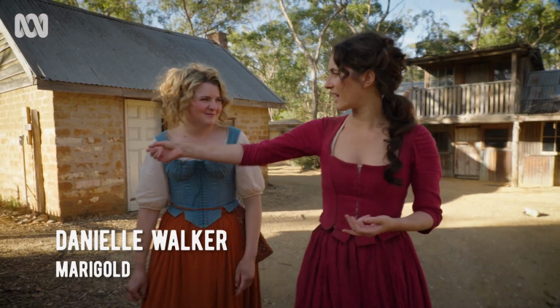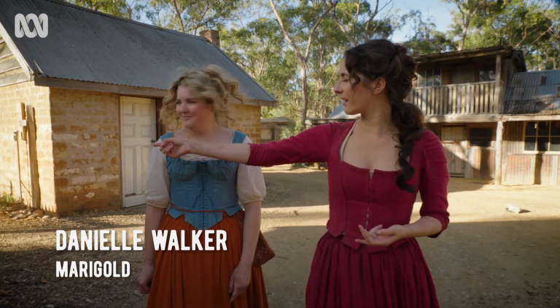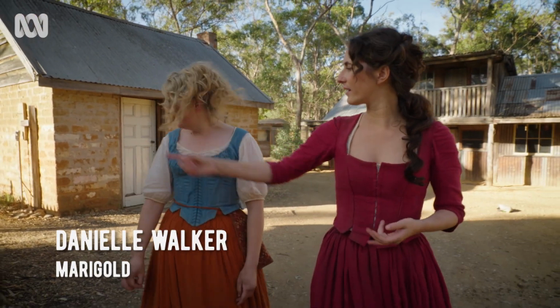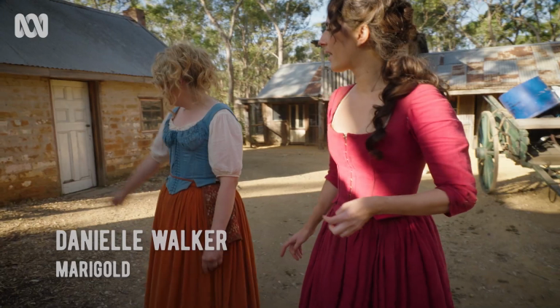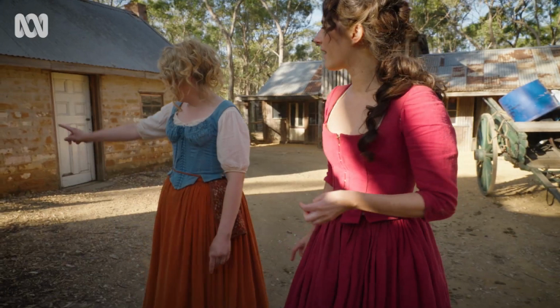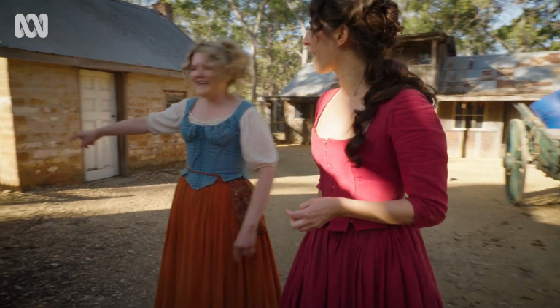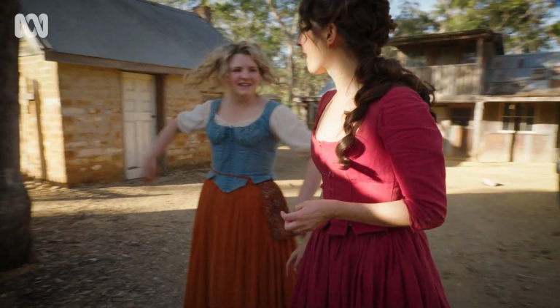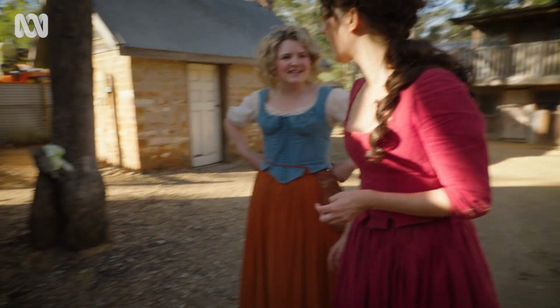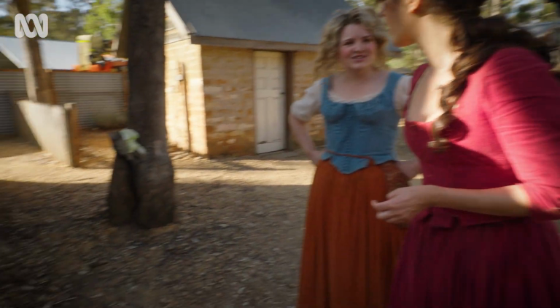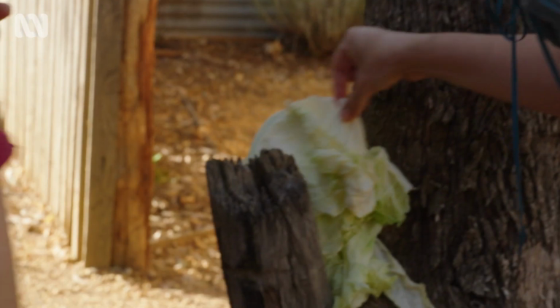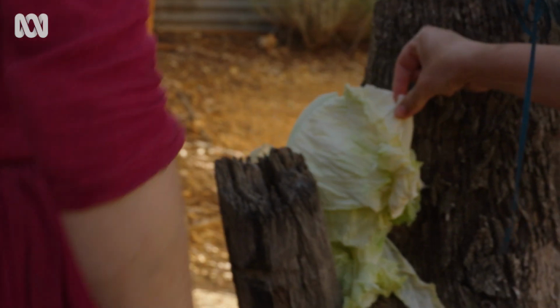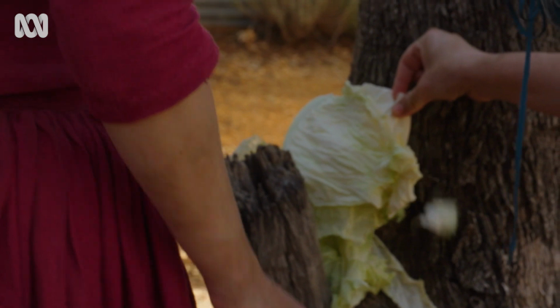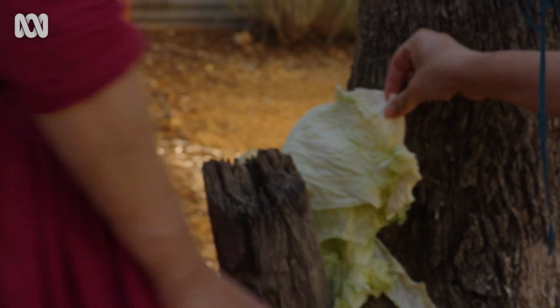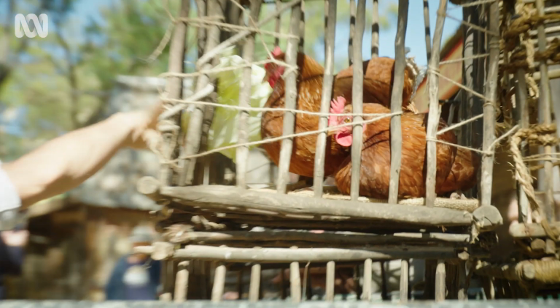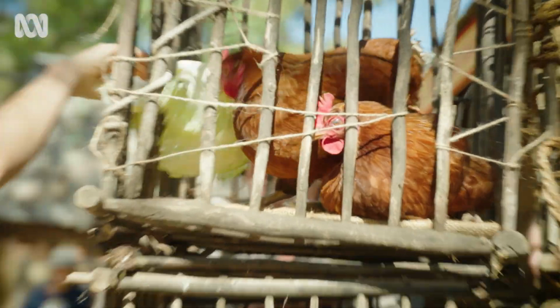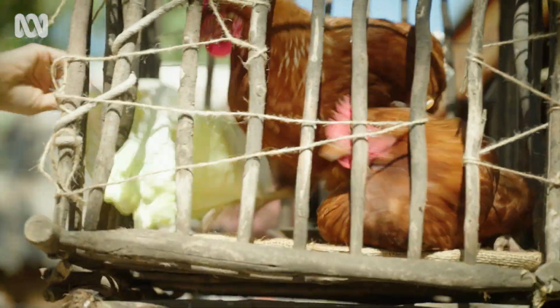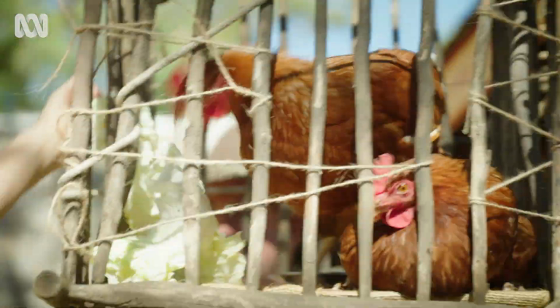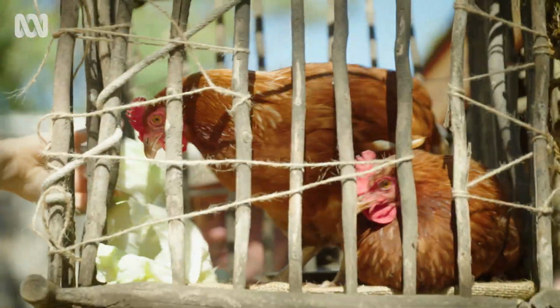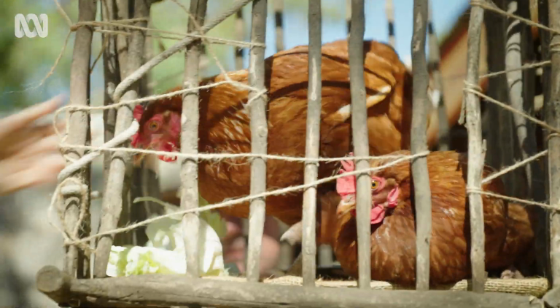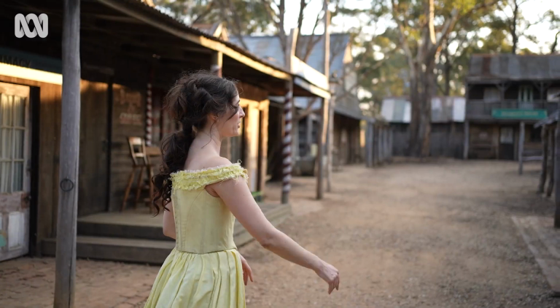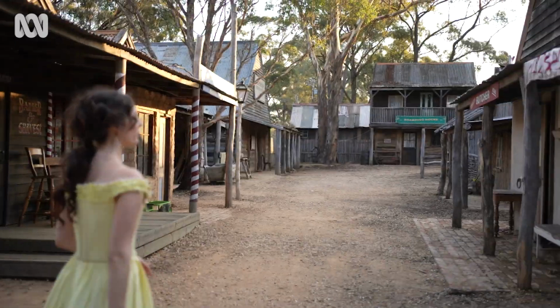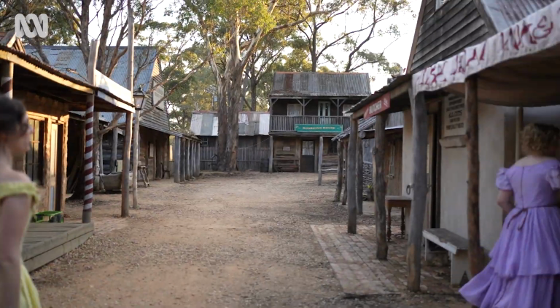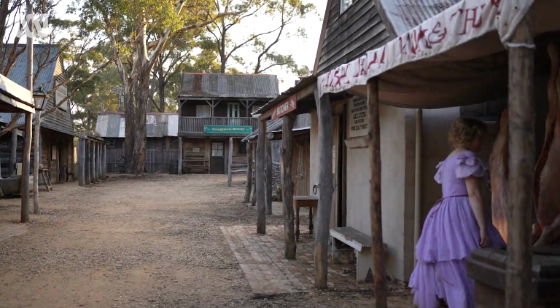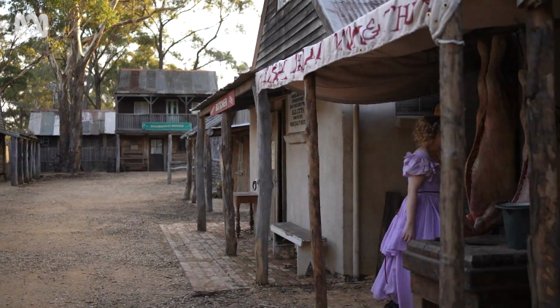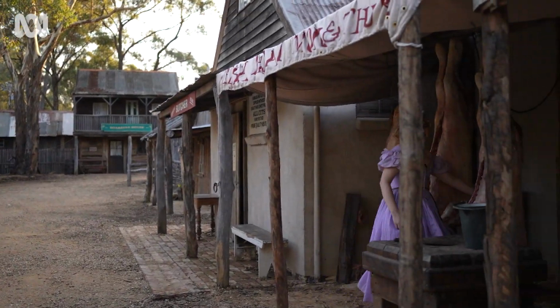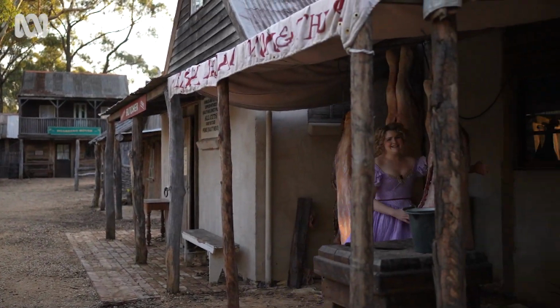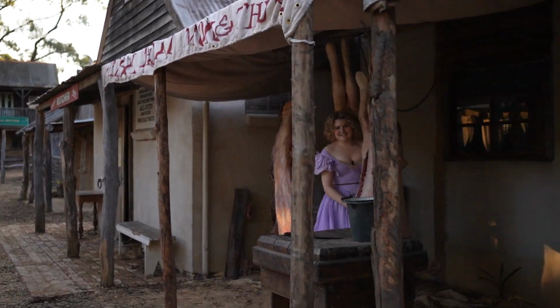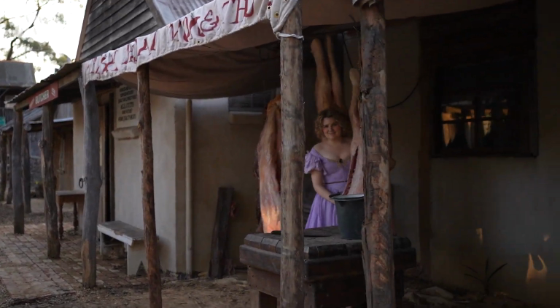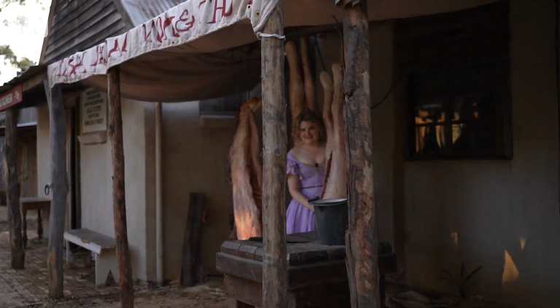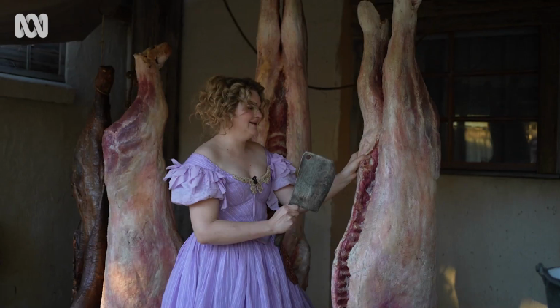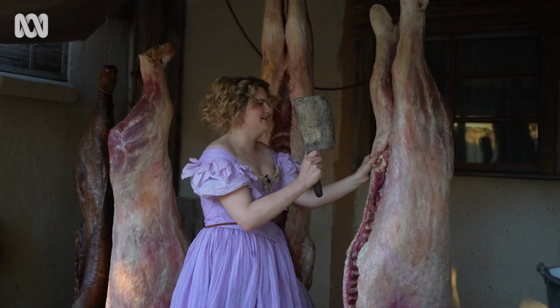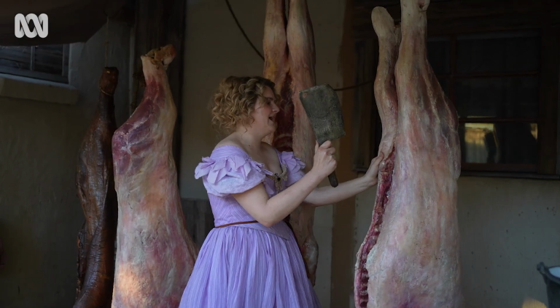What's that? That is a lettuce. Chickens like that. We've got this set, which is the butcher. This is a pig — it's dead.